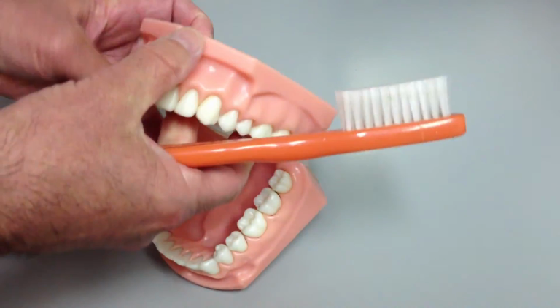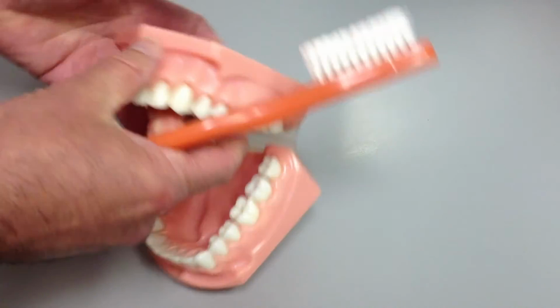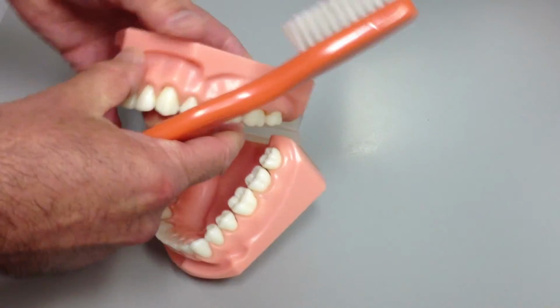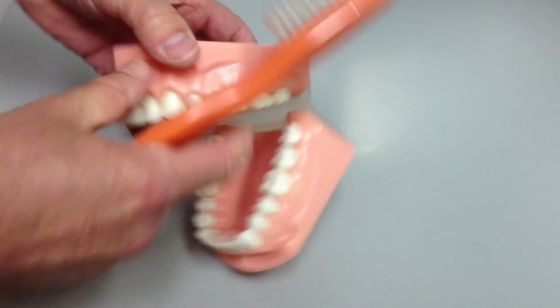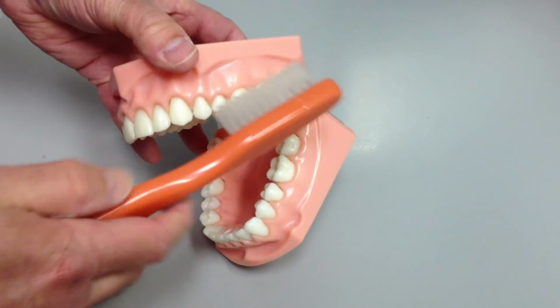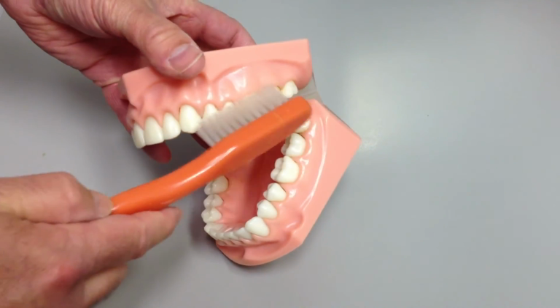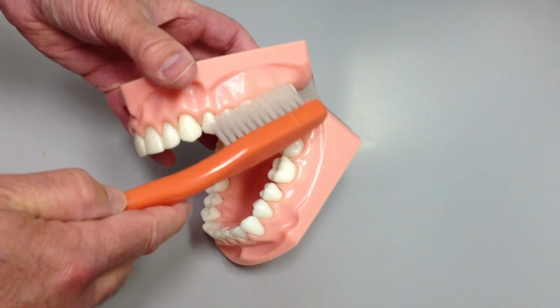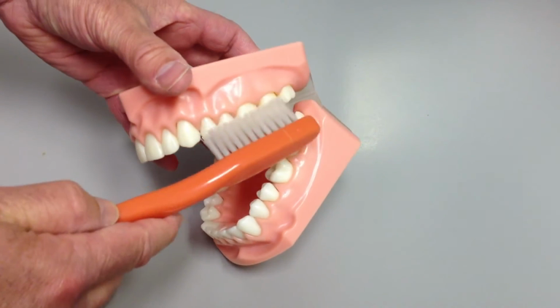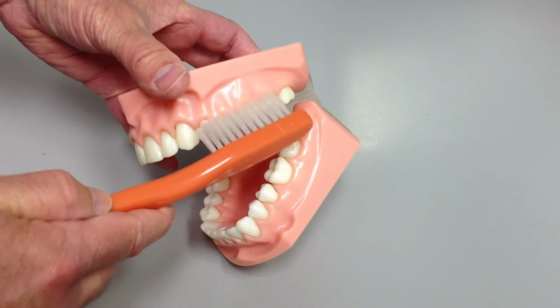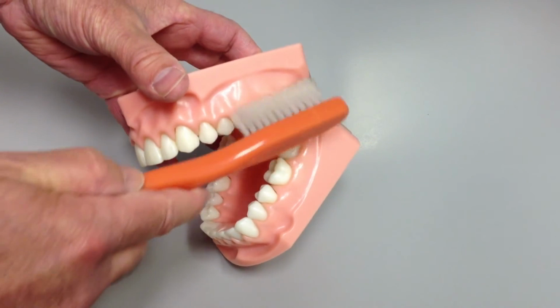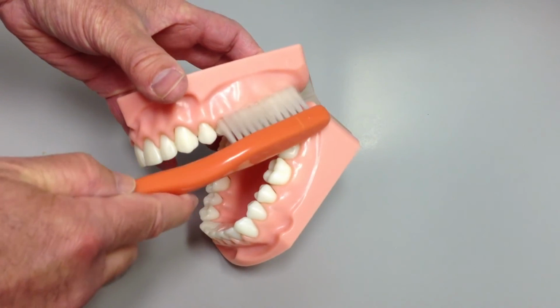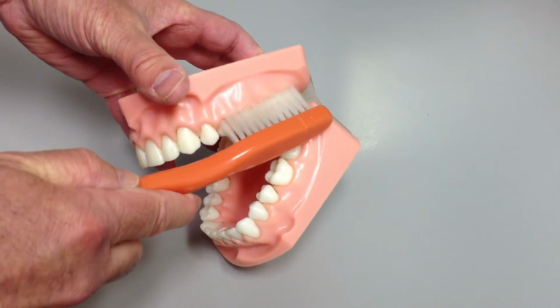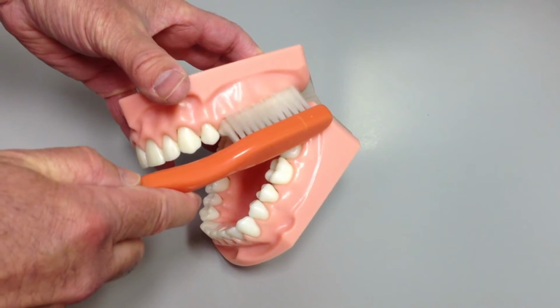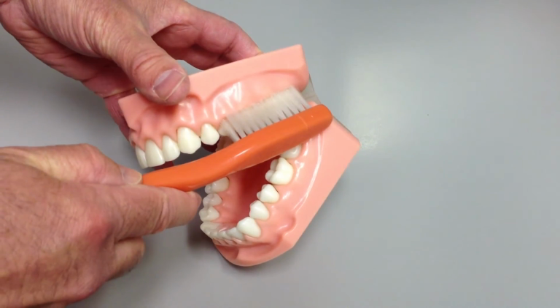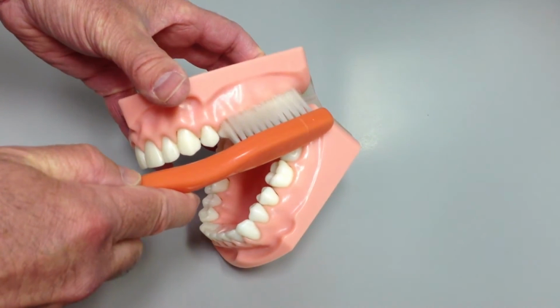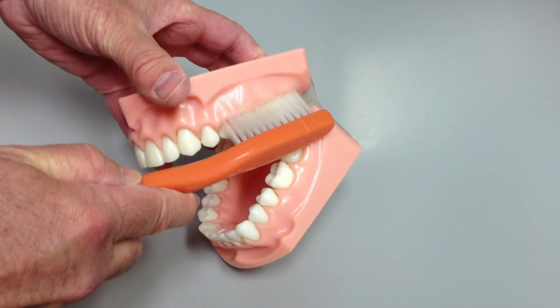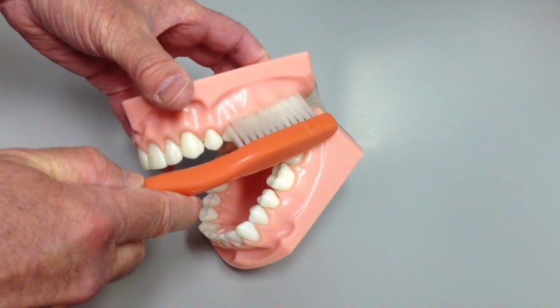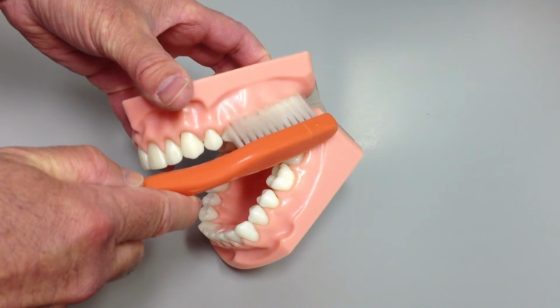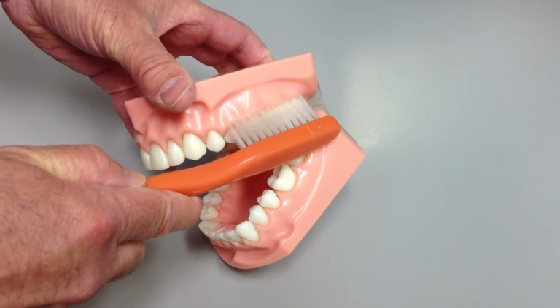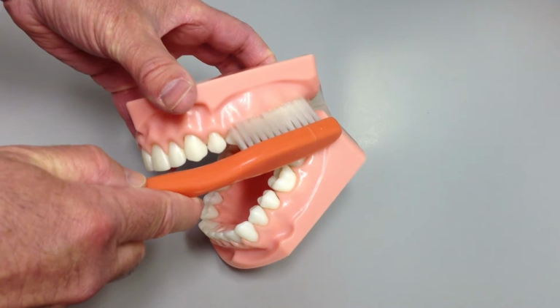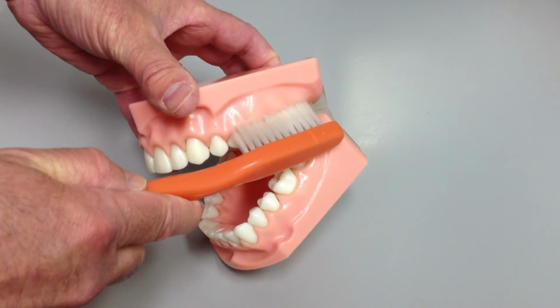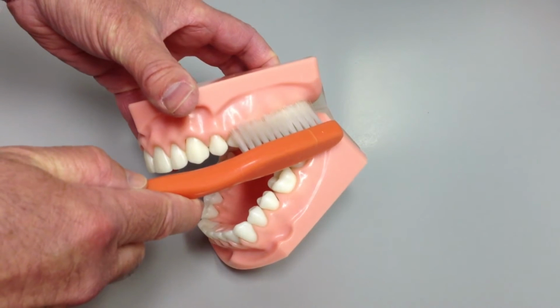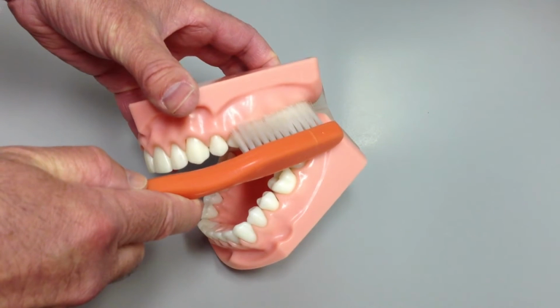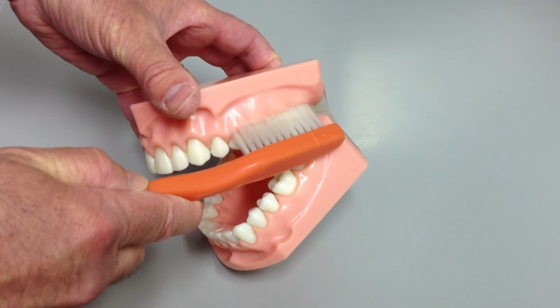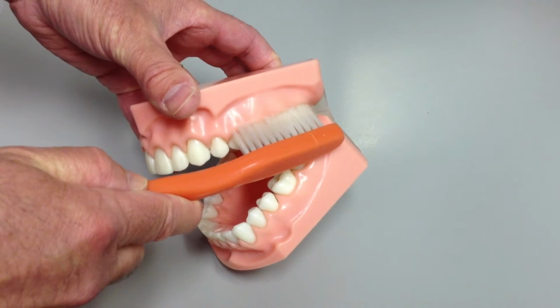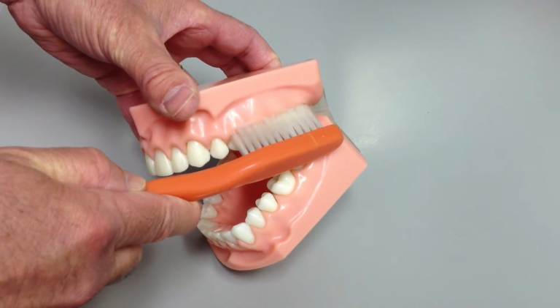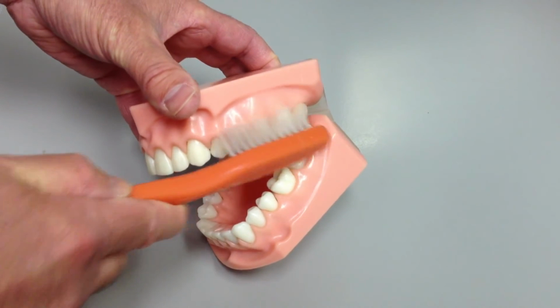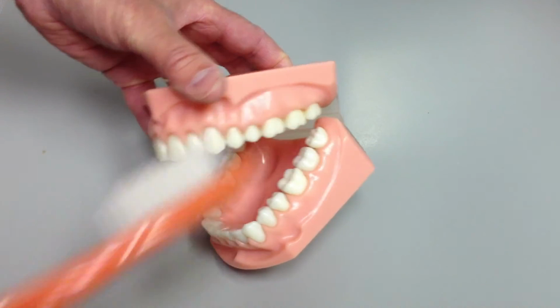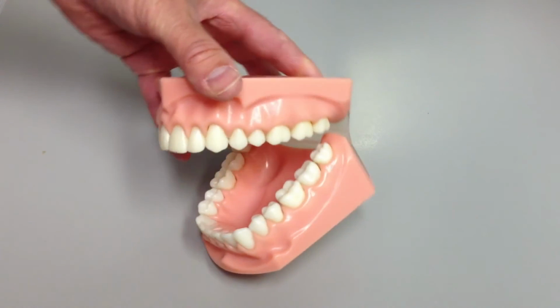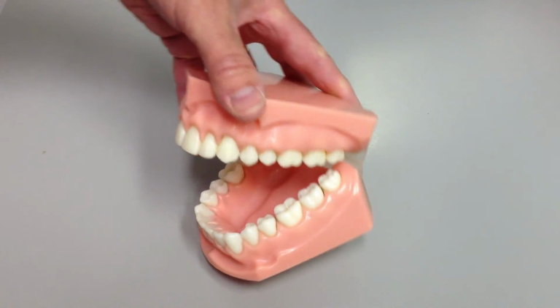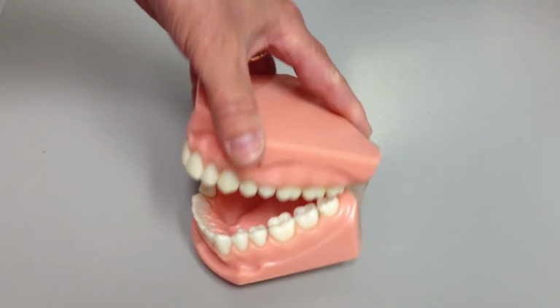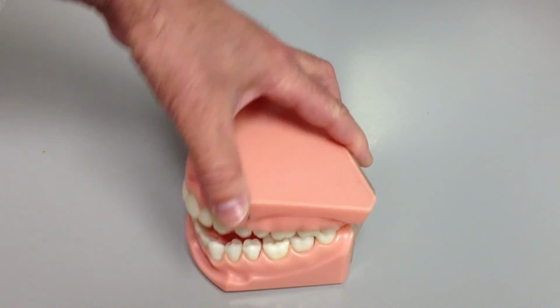On the top, it's exactly the same, except you're pointed up to get into the upper gum. That's all there is to it.